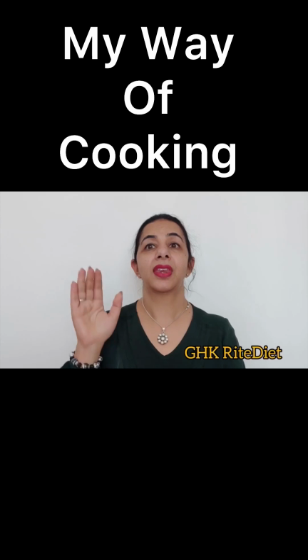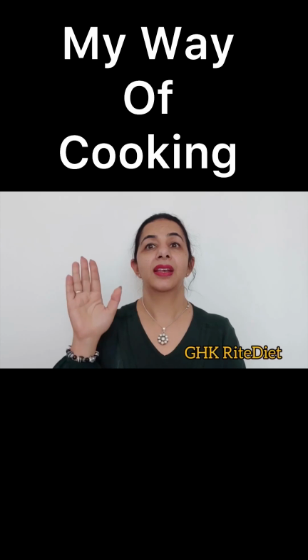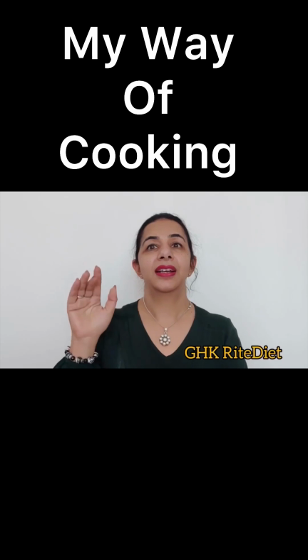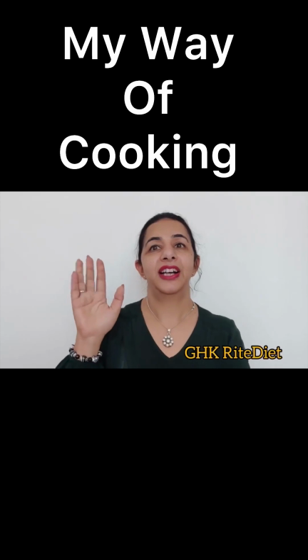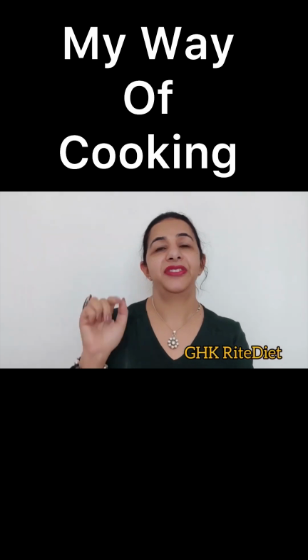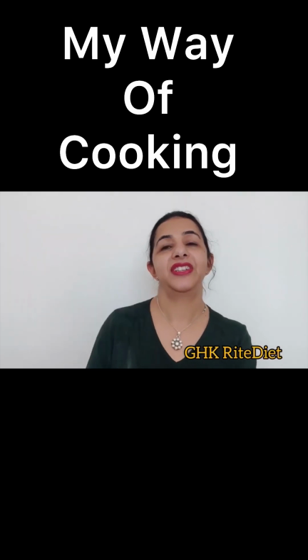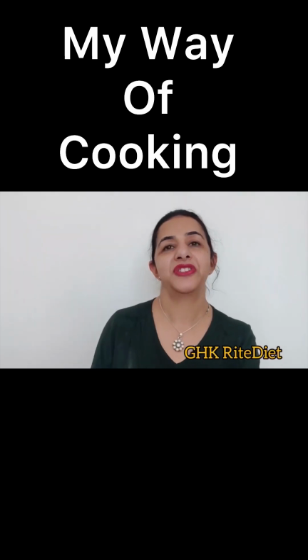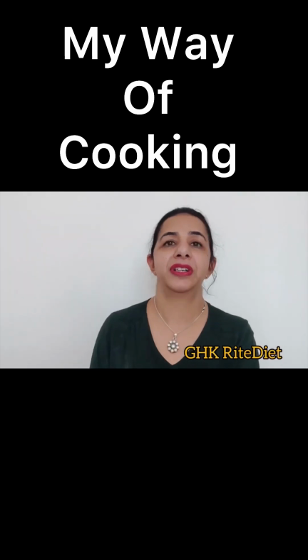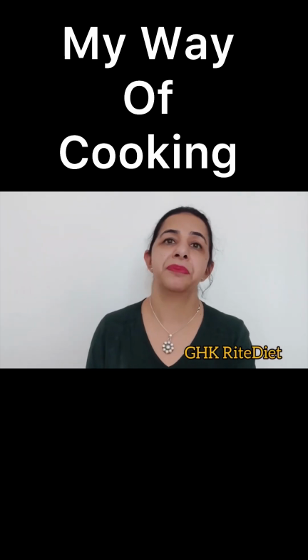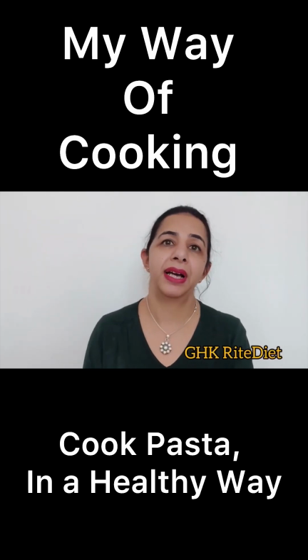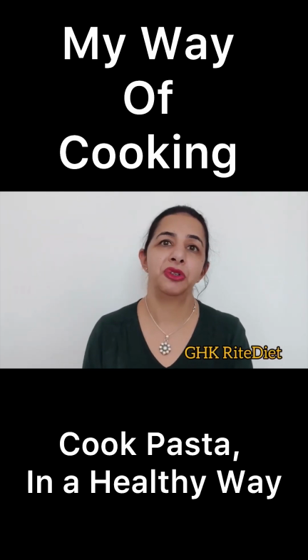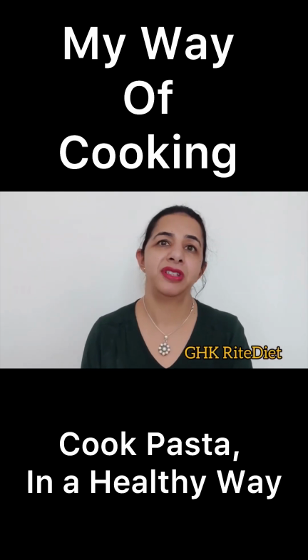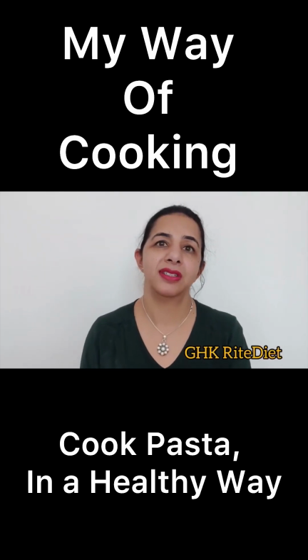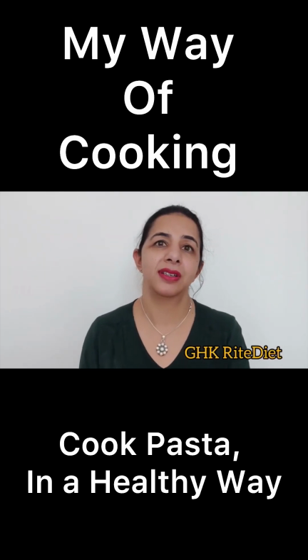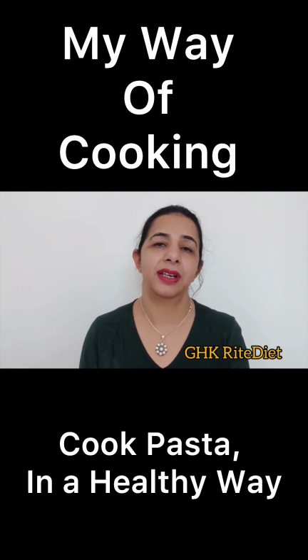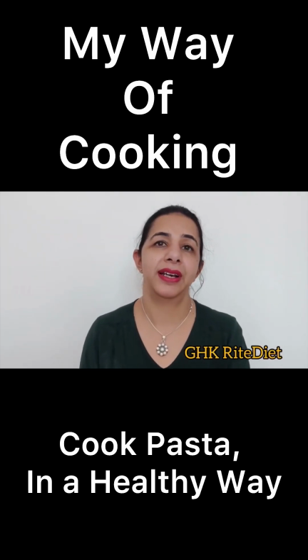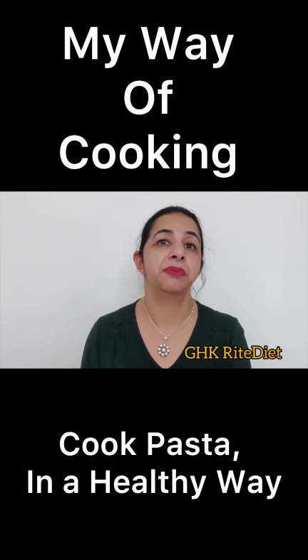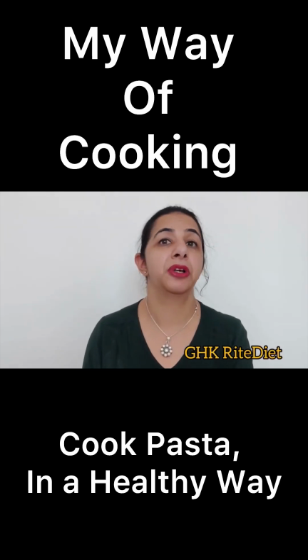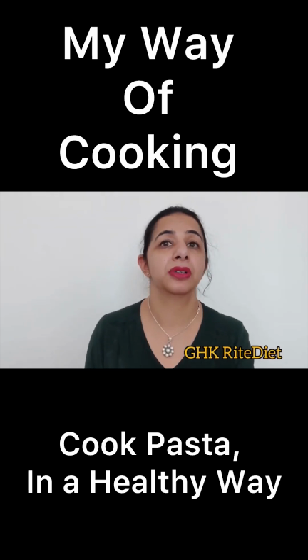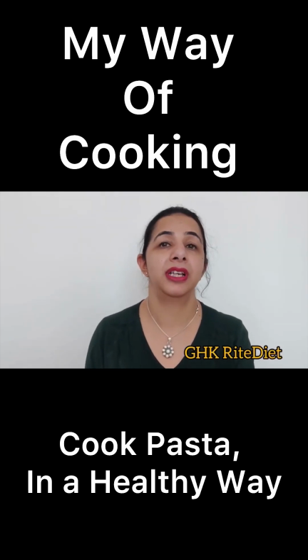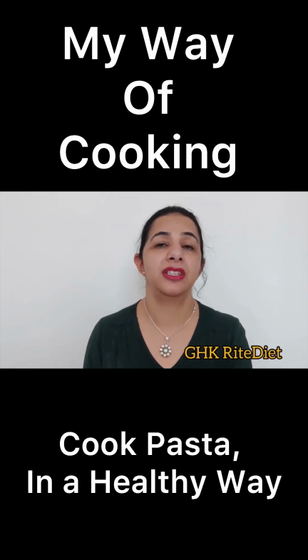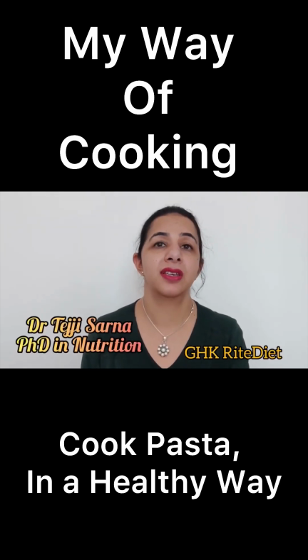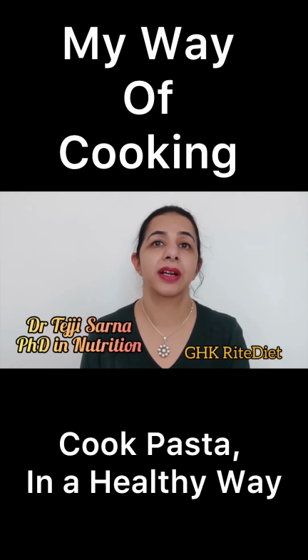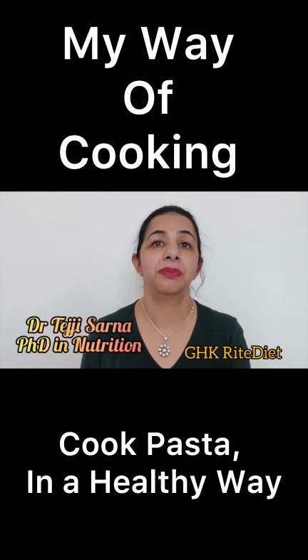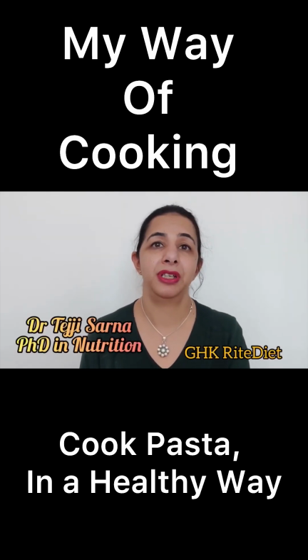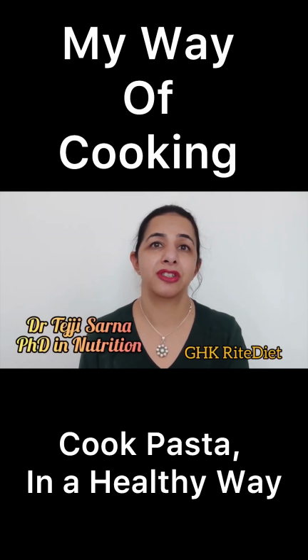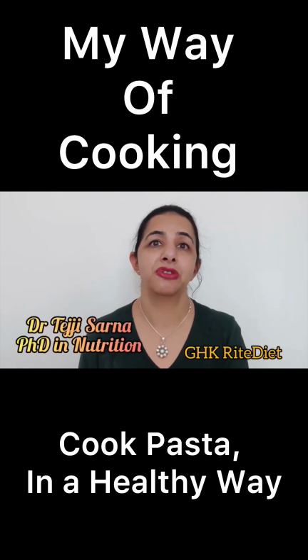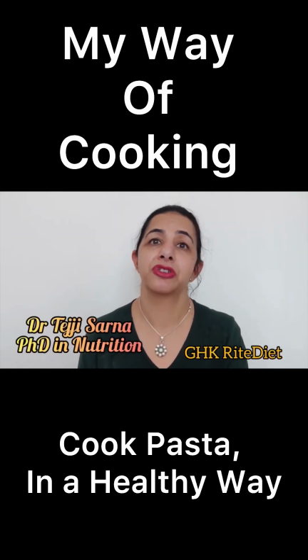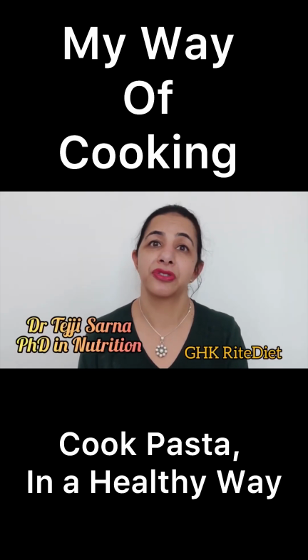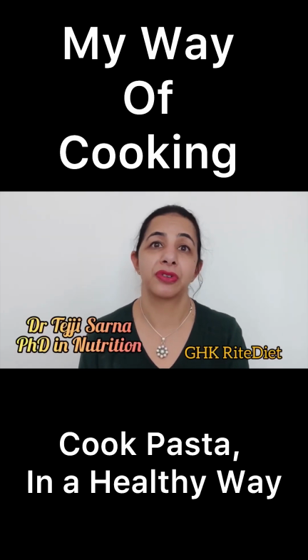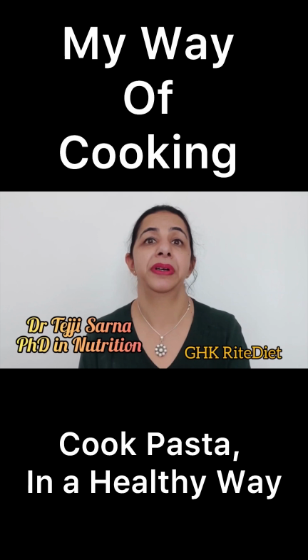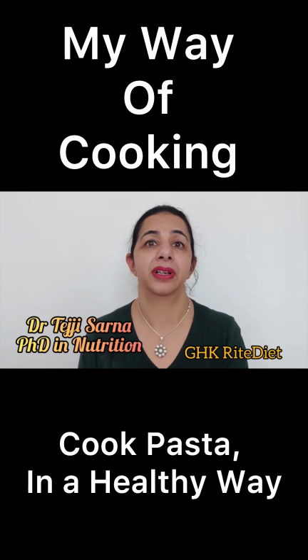Hi friends, welcome back to GHK Ride Diet by Dr. Teji Sanna, PhD in Nutrition from India.